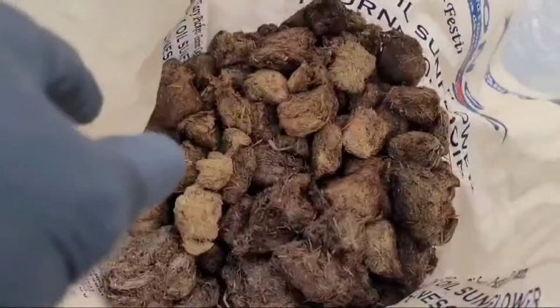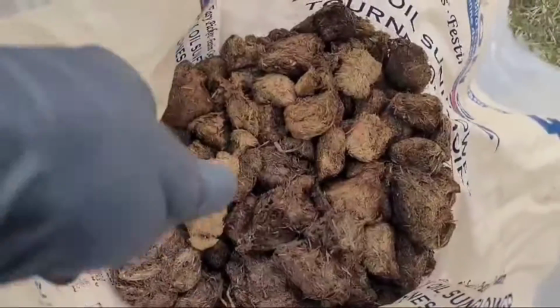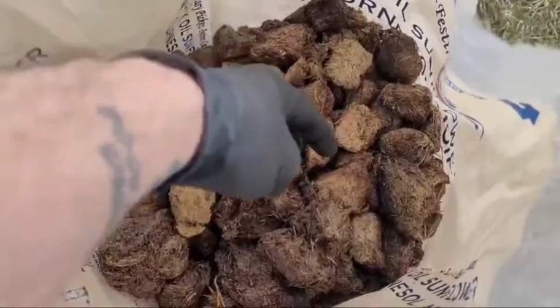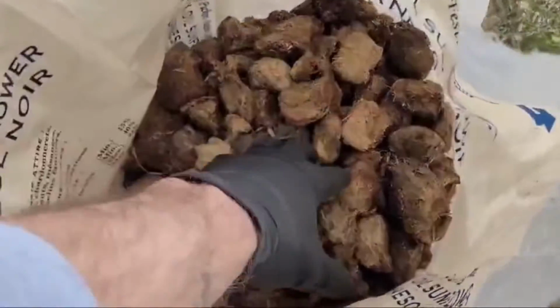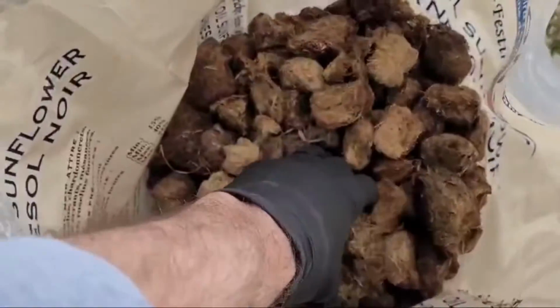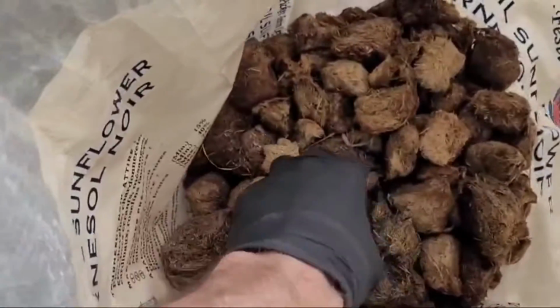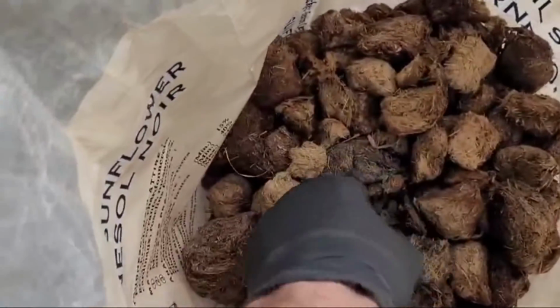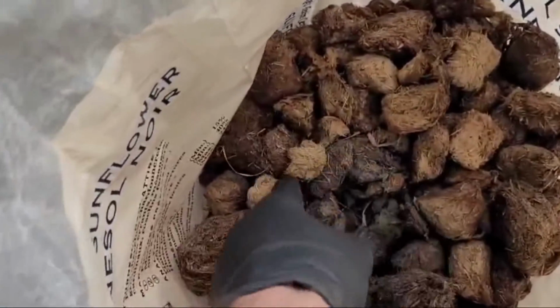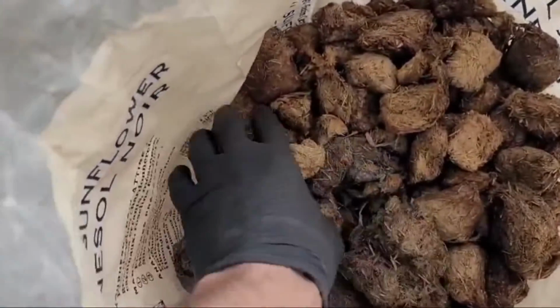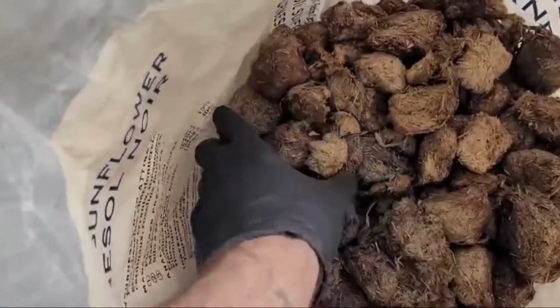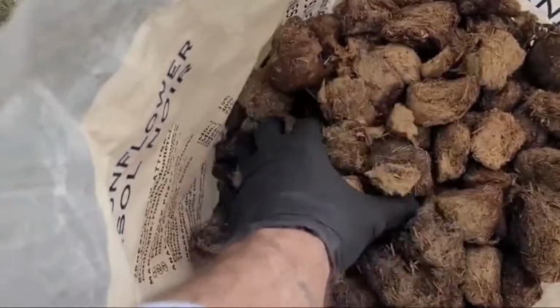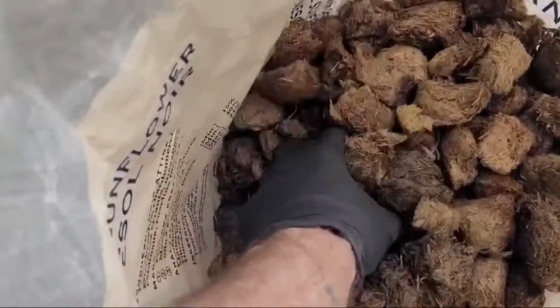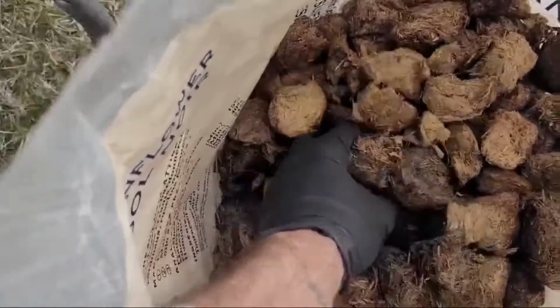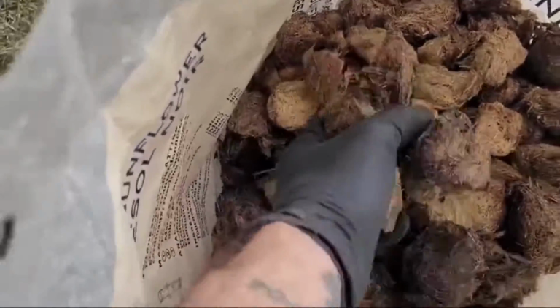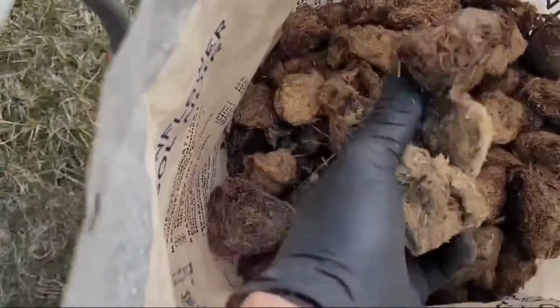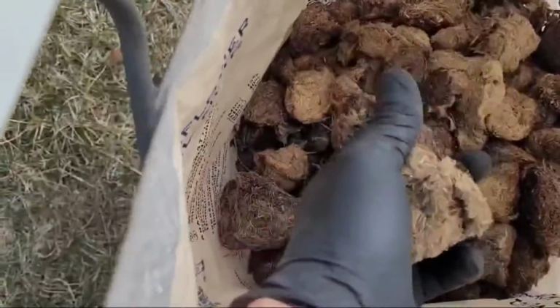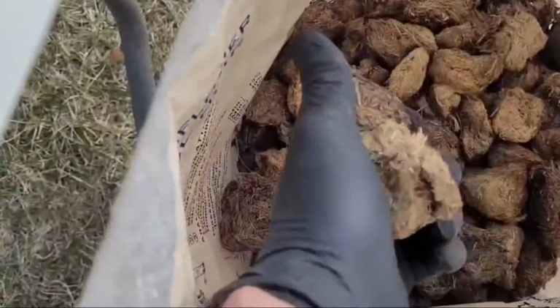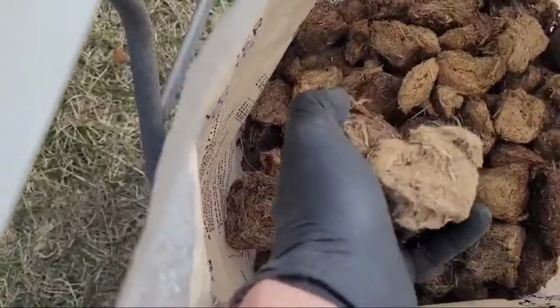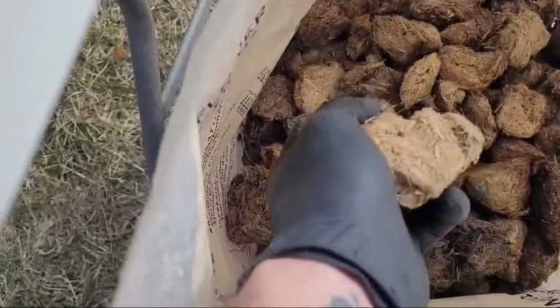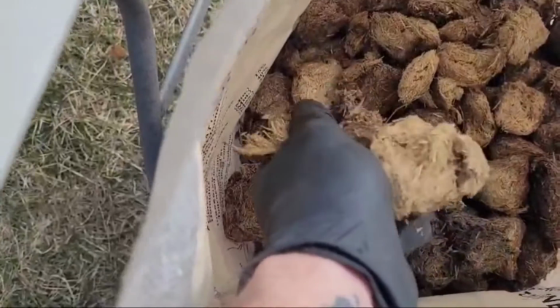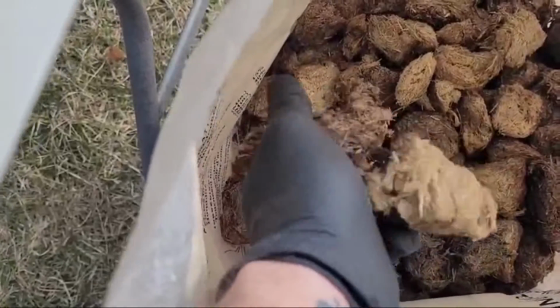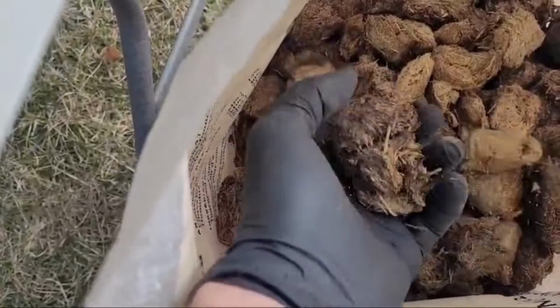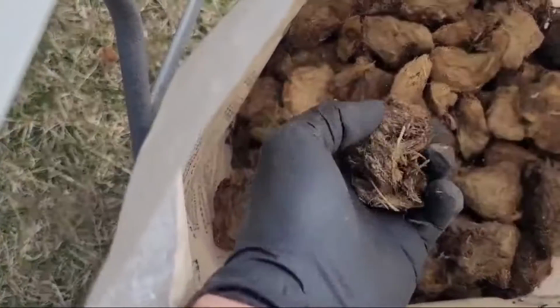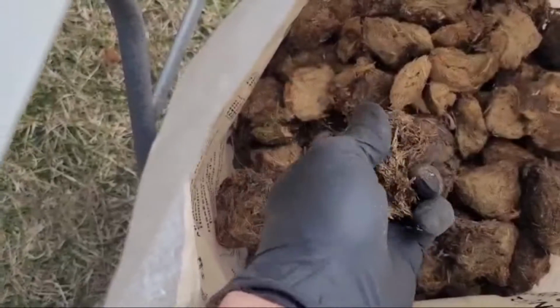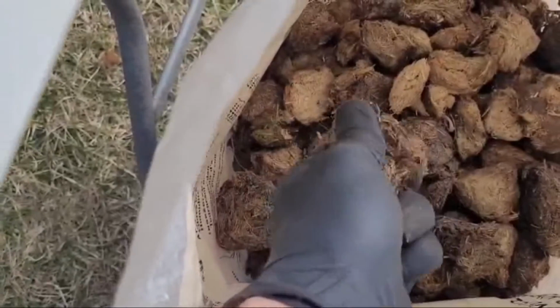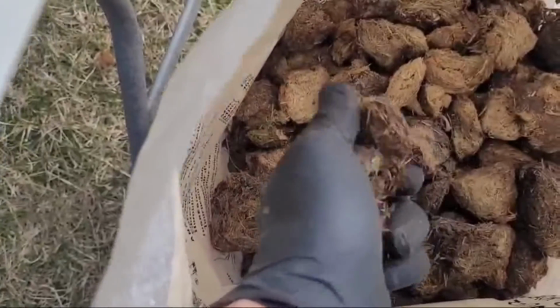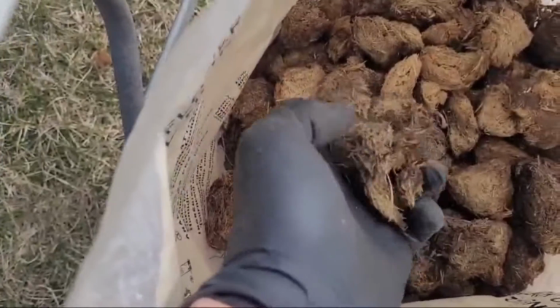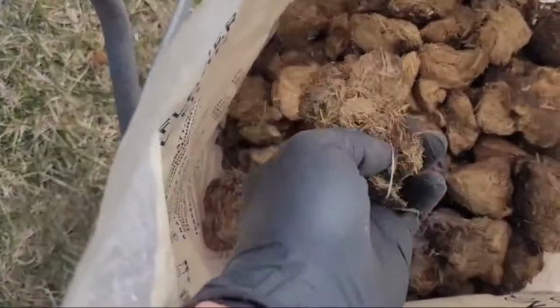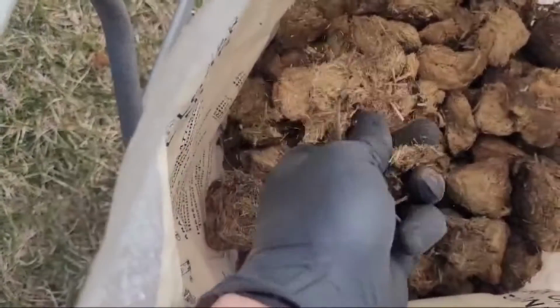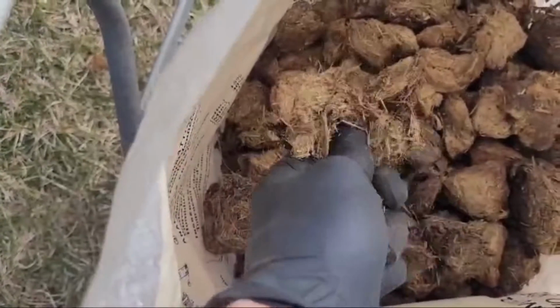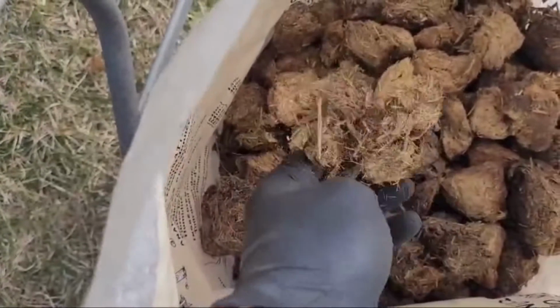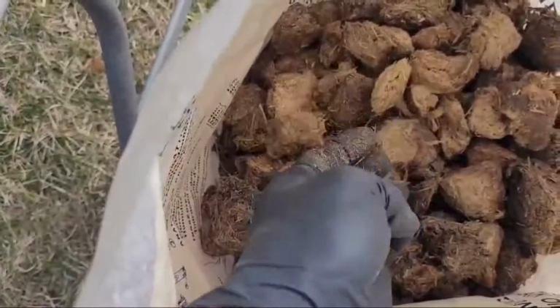The manure is nice and old. It's been sitting in my garage for a couple of years. You can see it's very dry and it comes apart pretty easily.